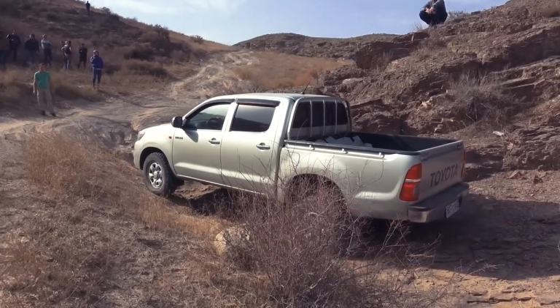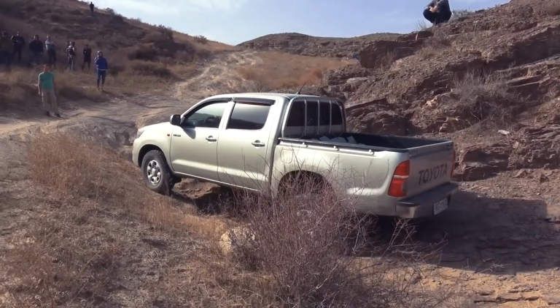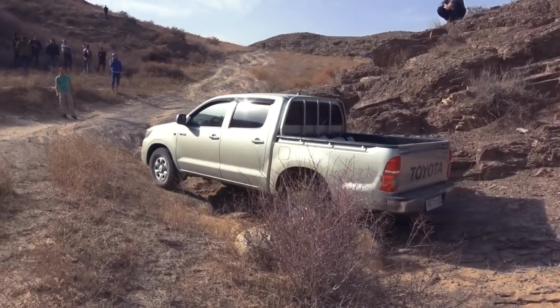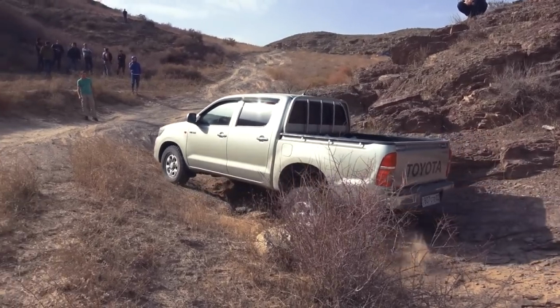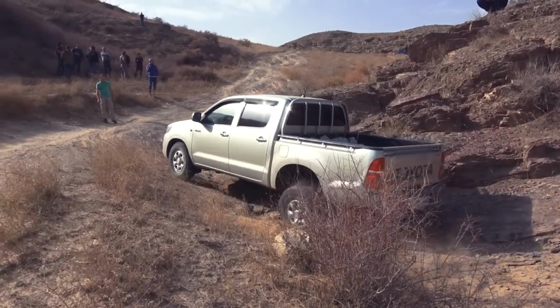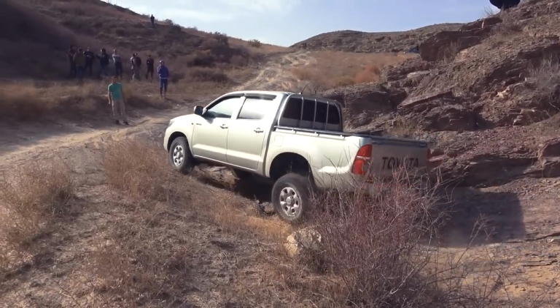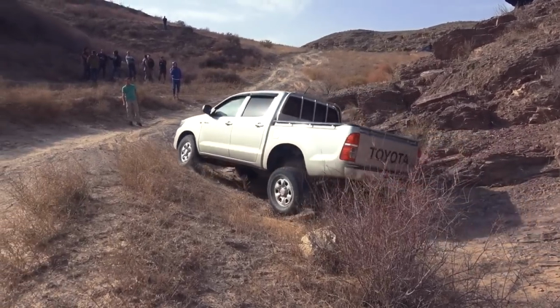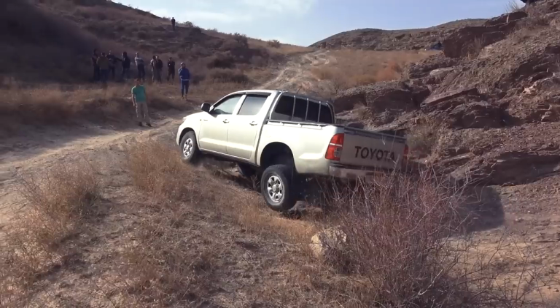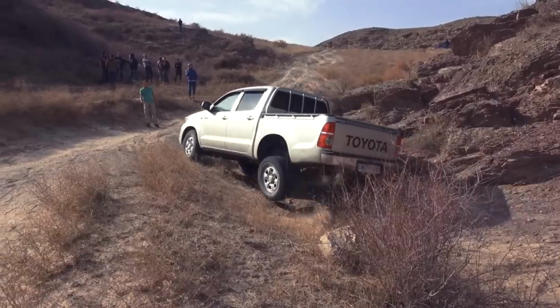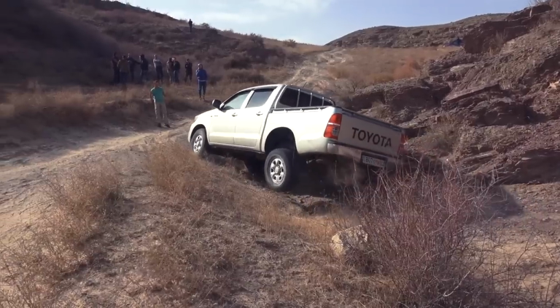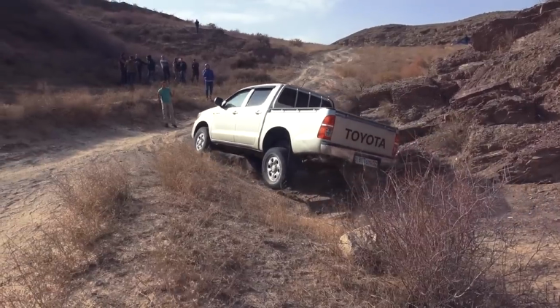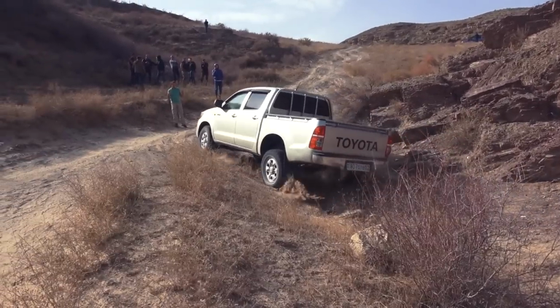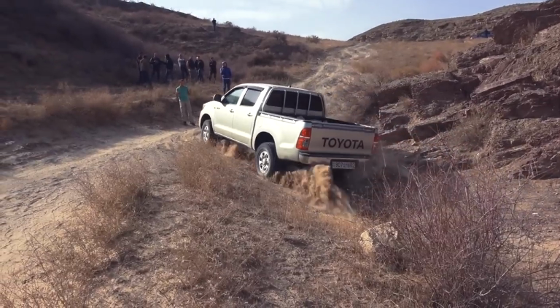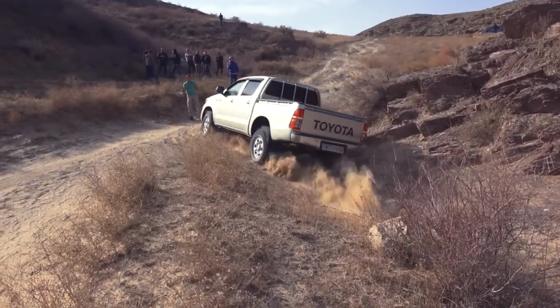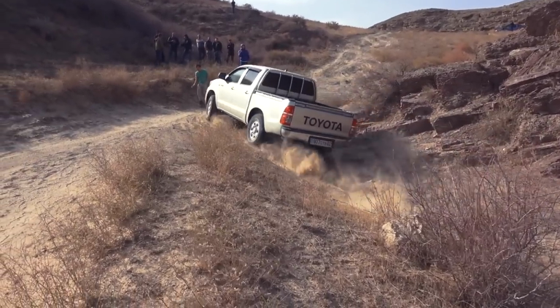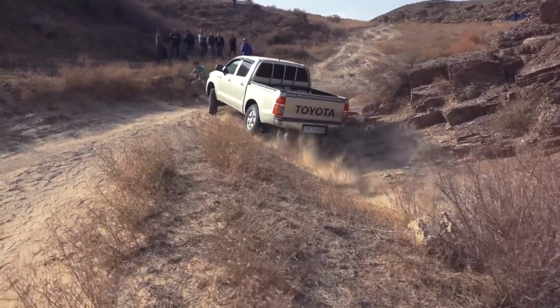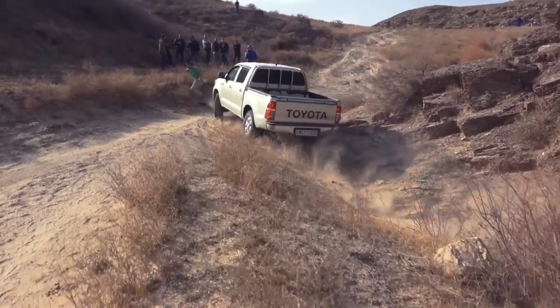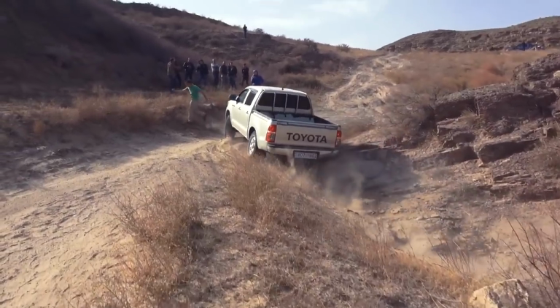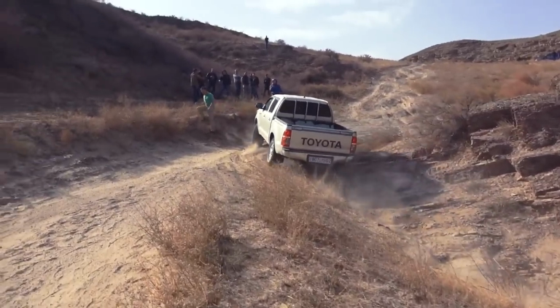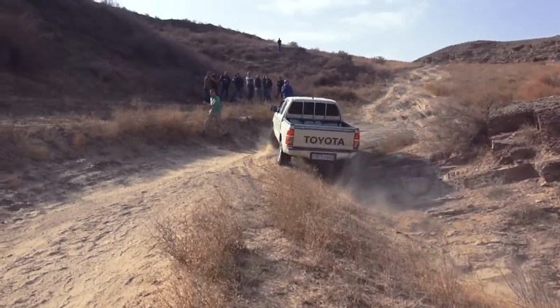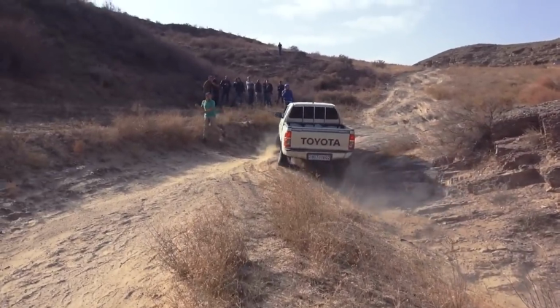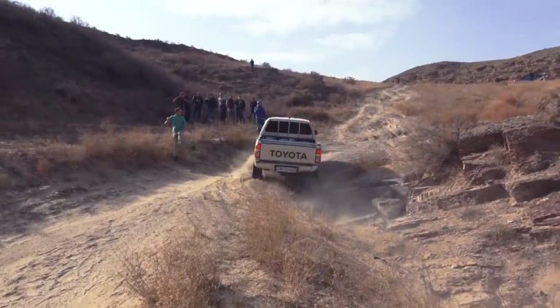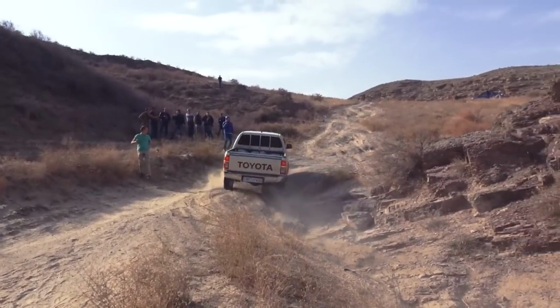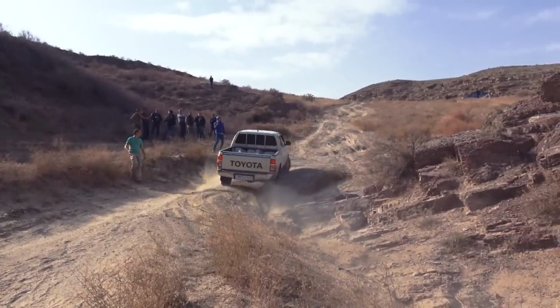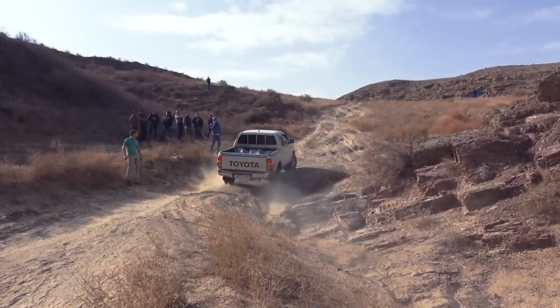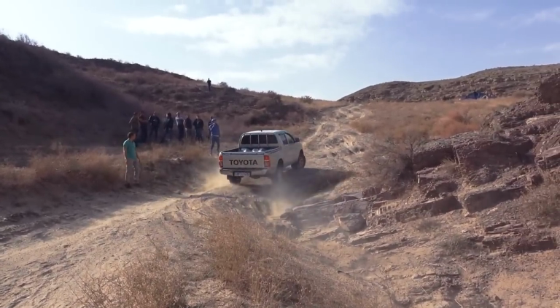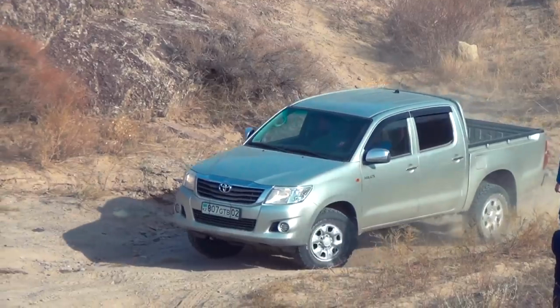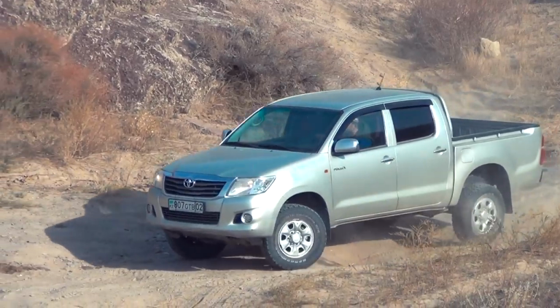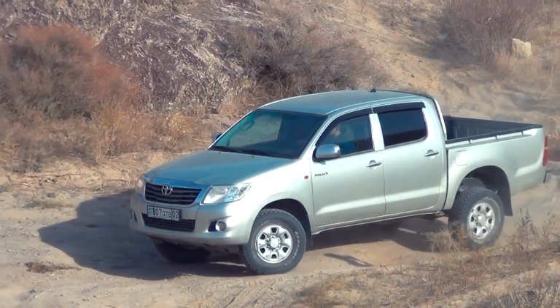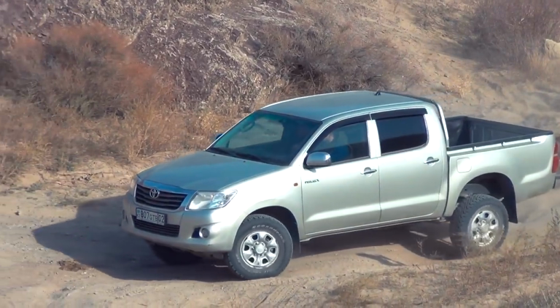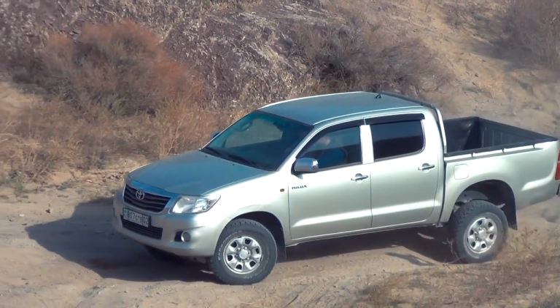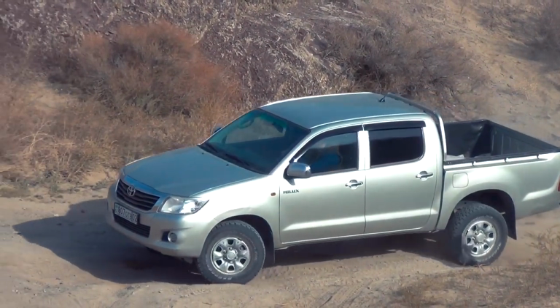Moreover, it was necessary to gain such acceleration that the car could overcome that hill but also turn at the exit.